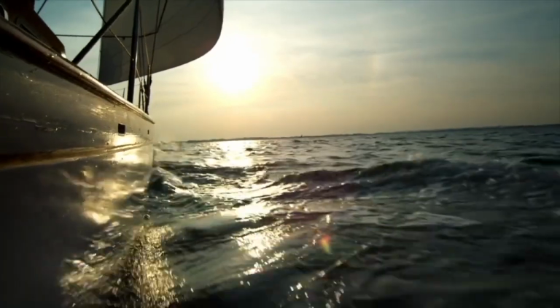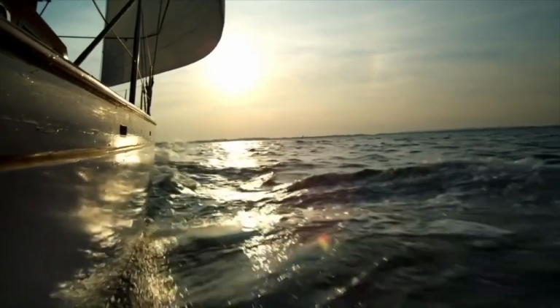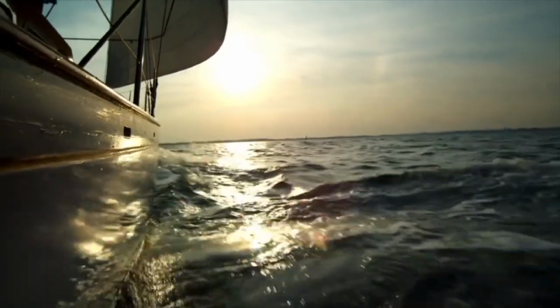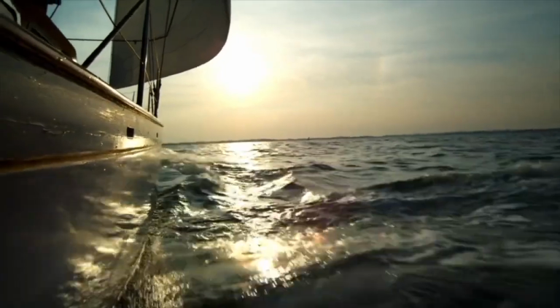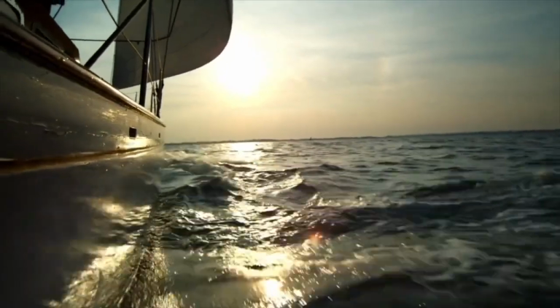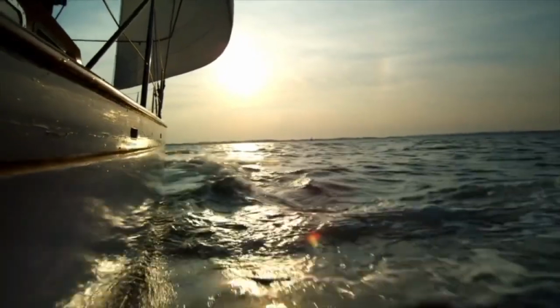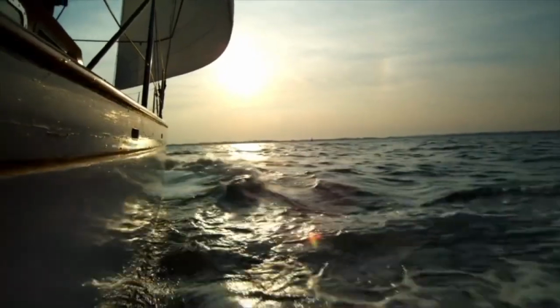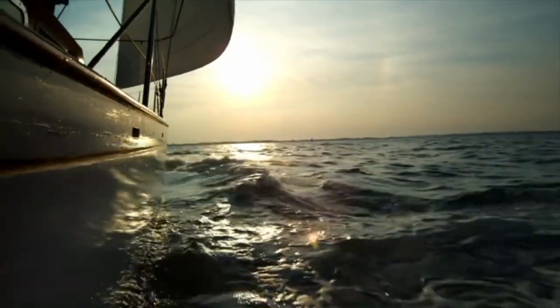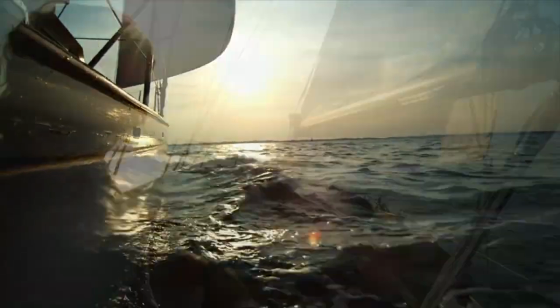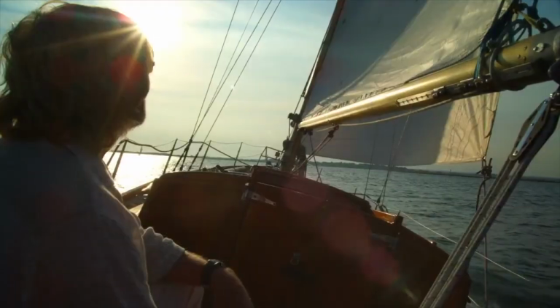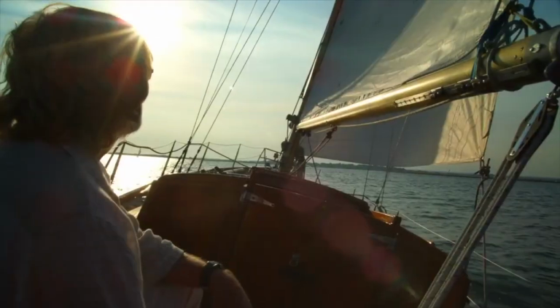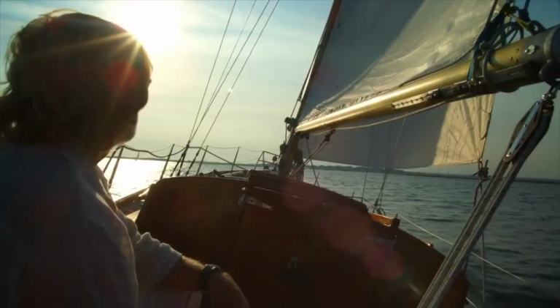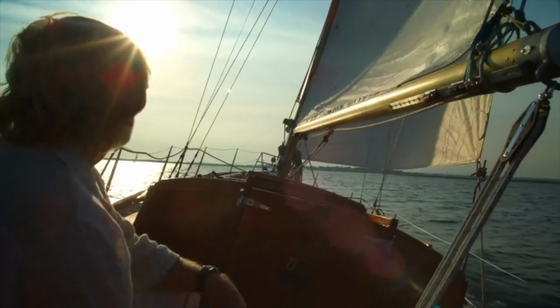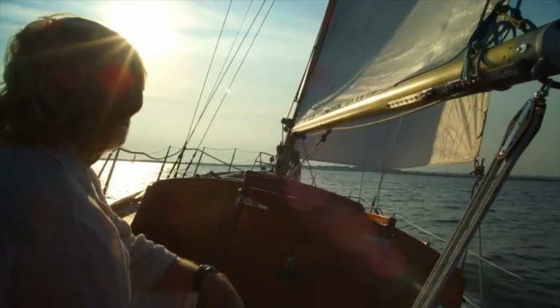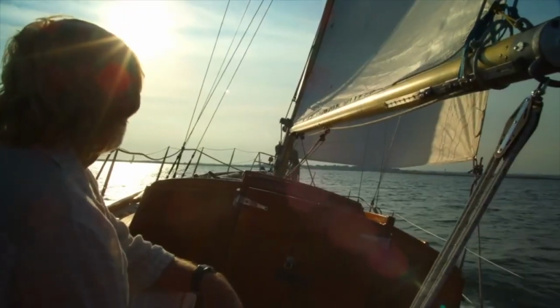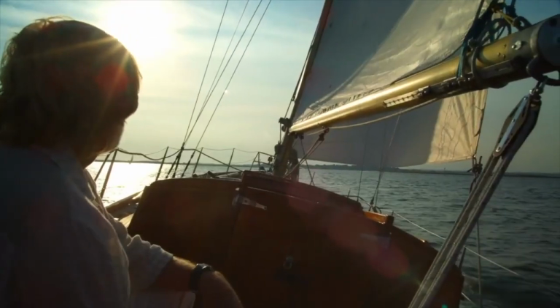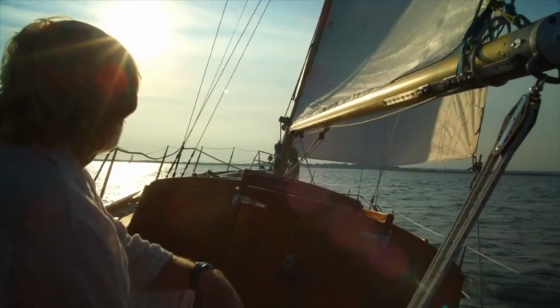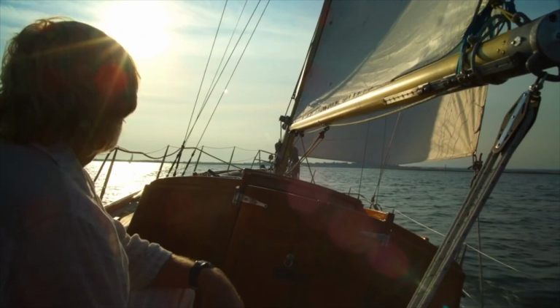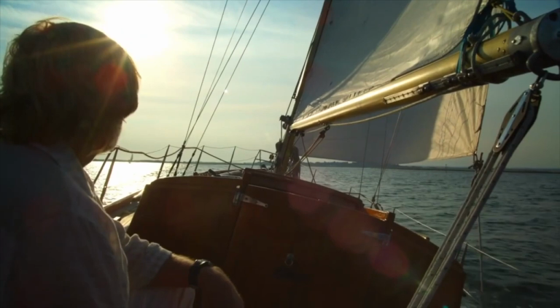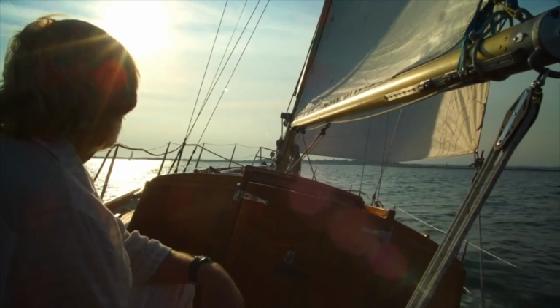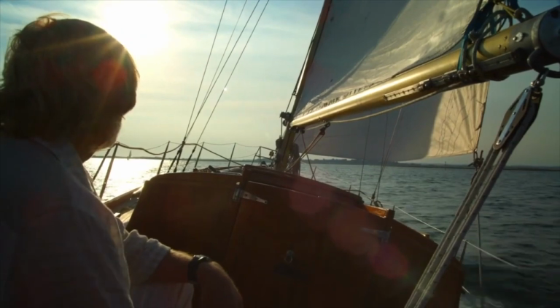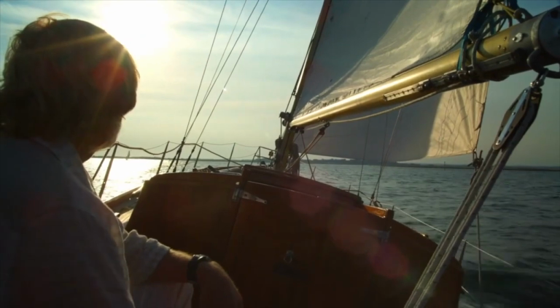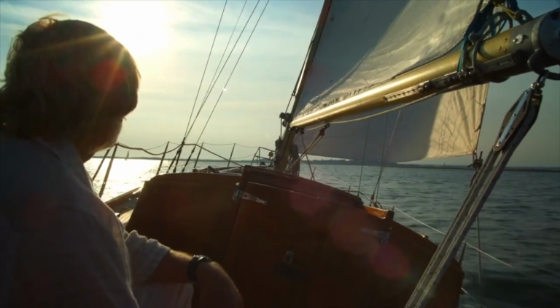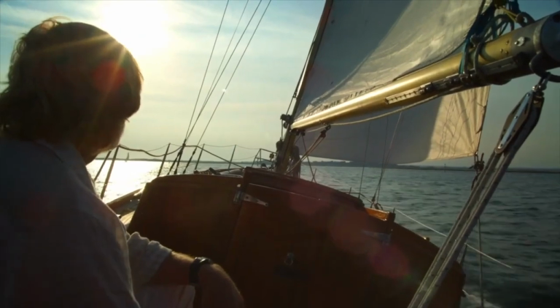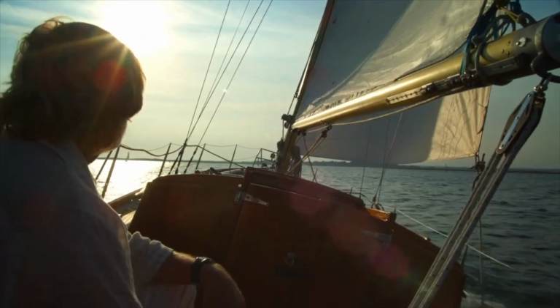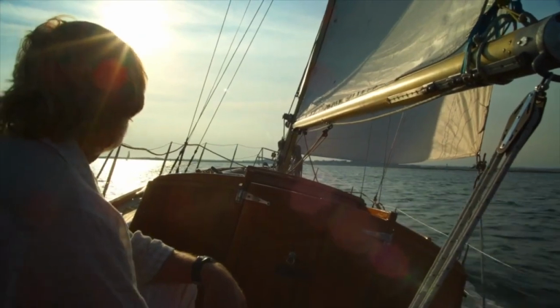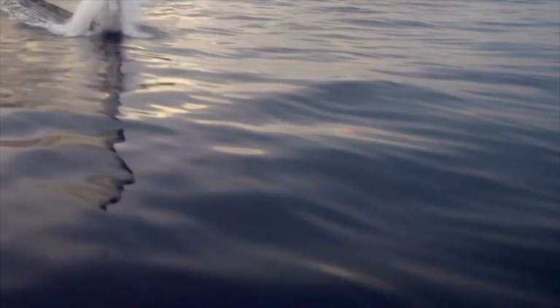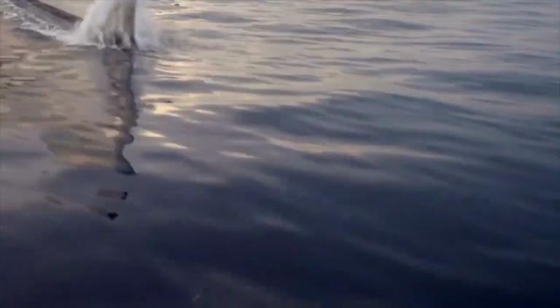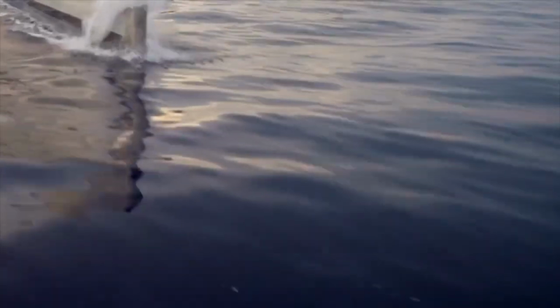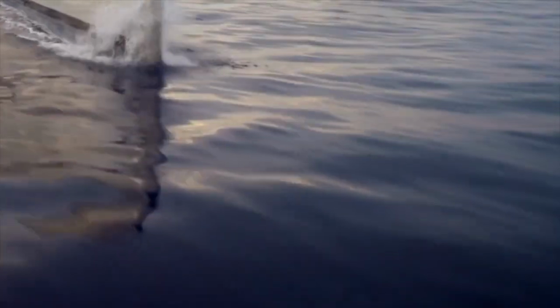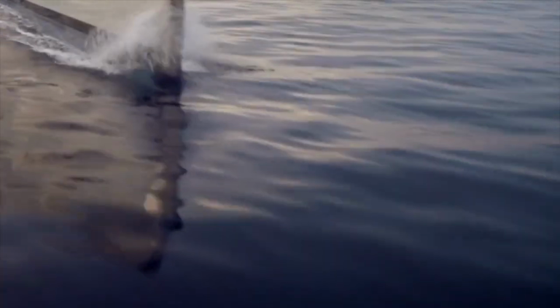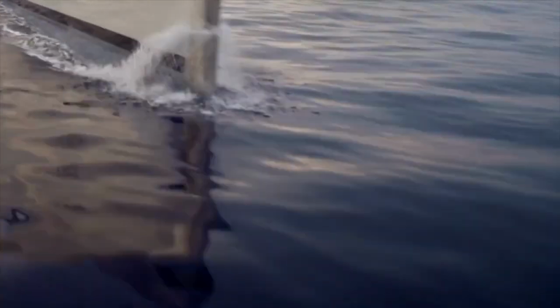Today we are looking at a very interesting vessel: the Trimoron Adastra.